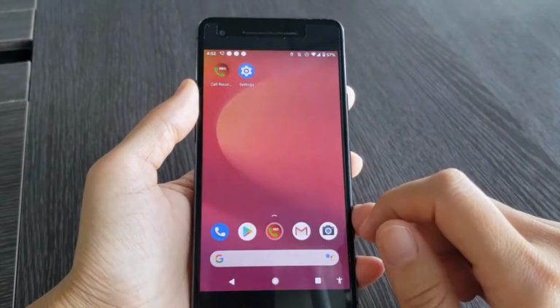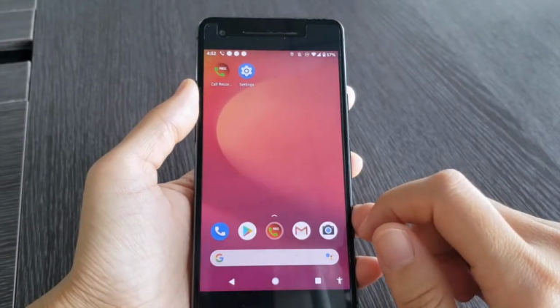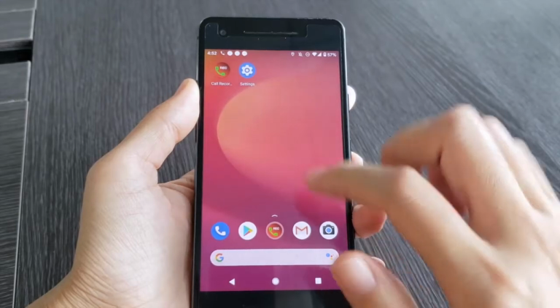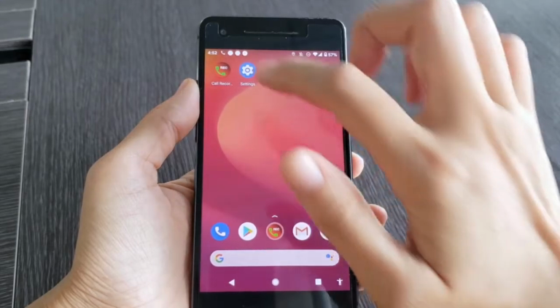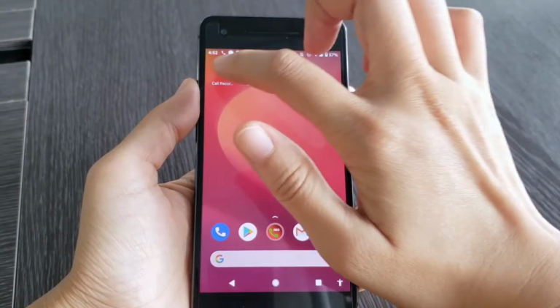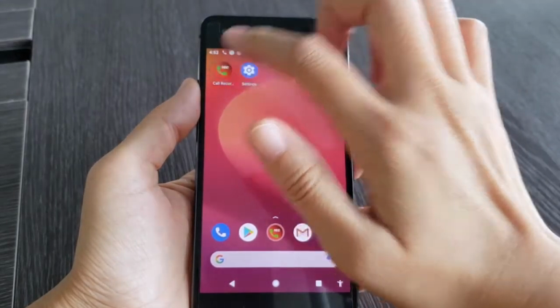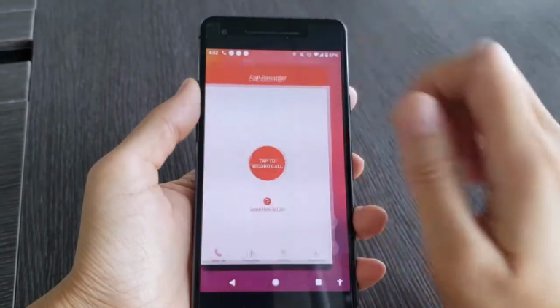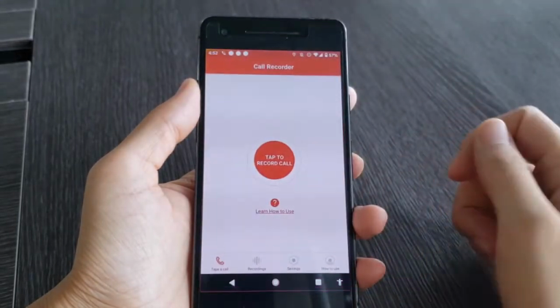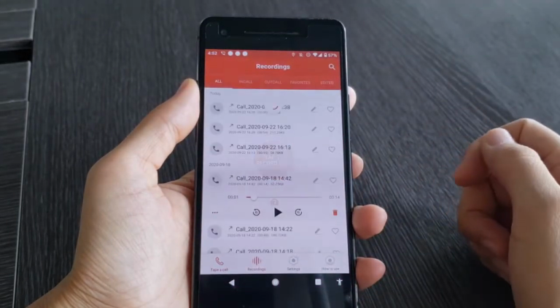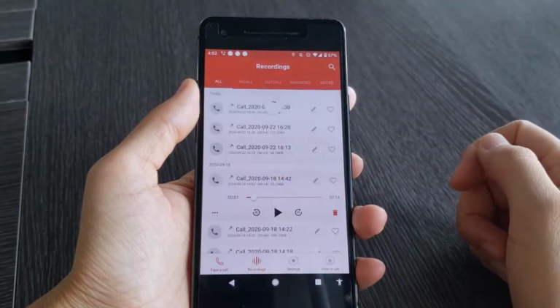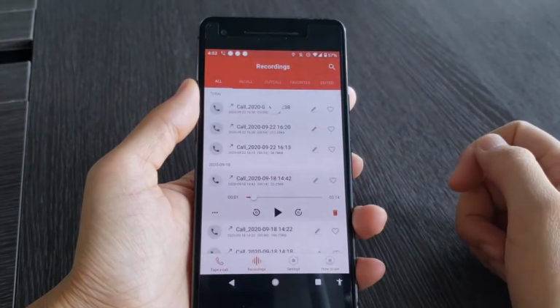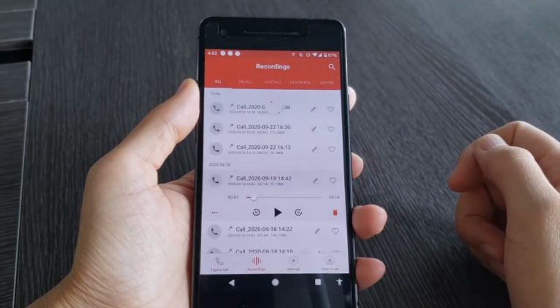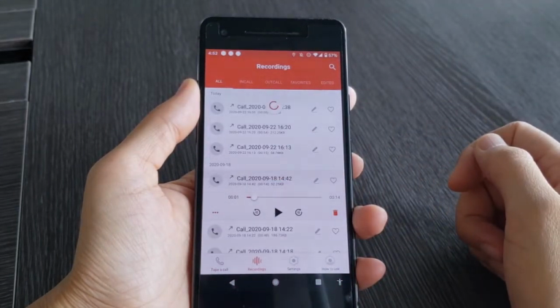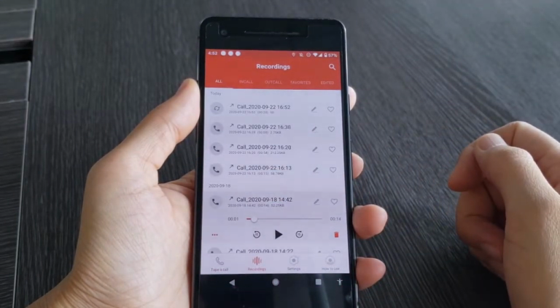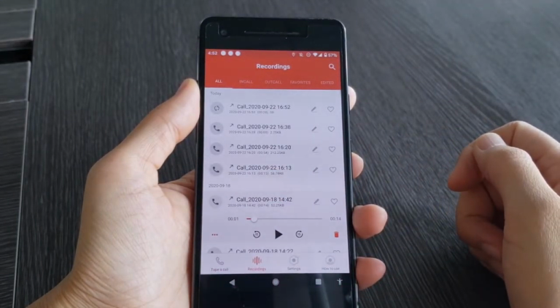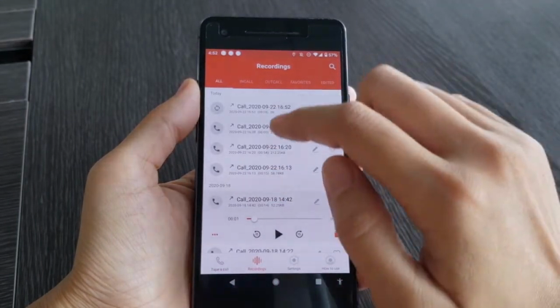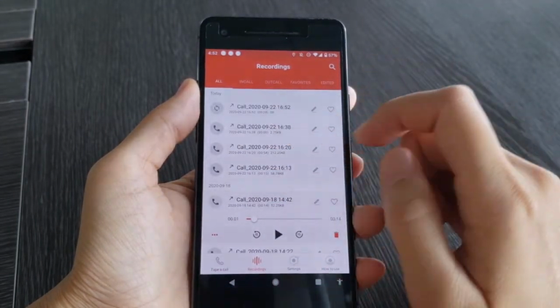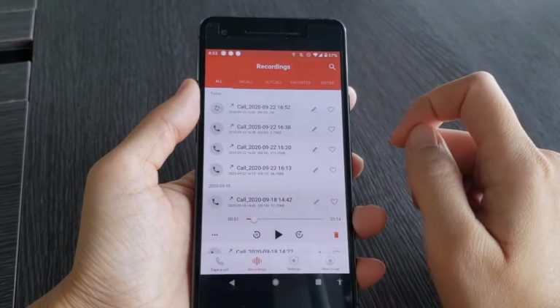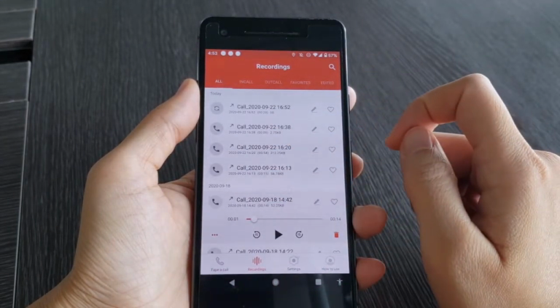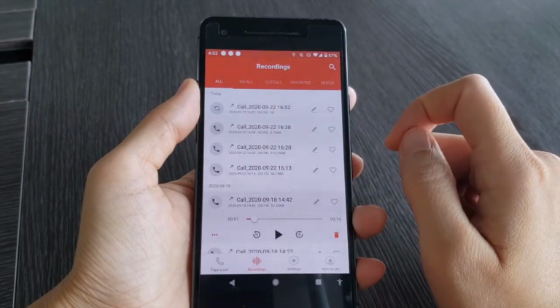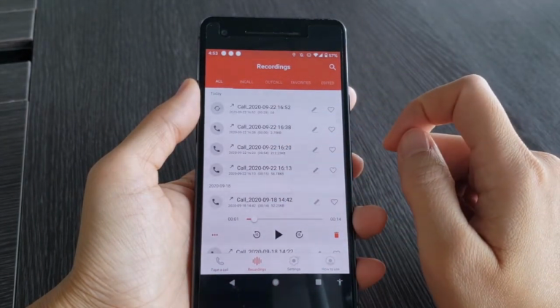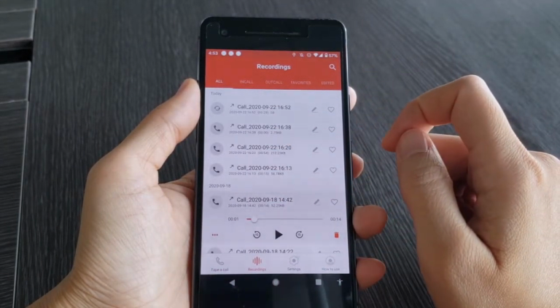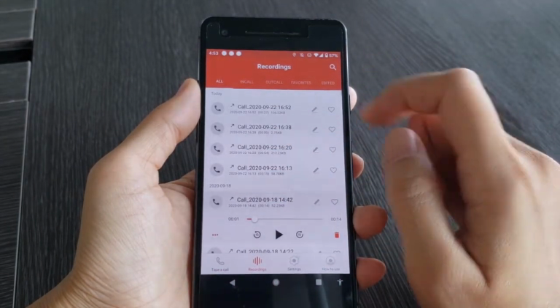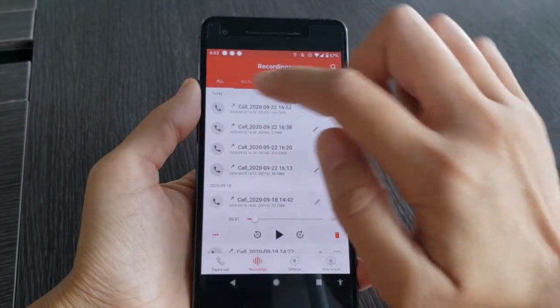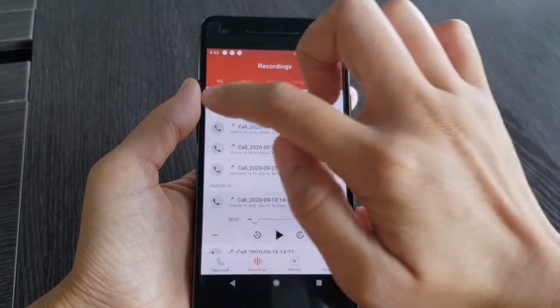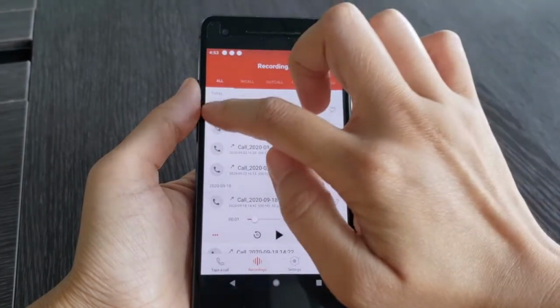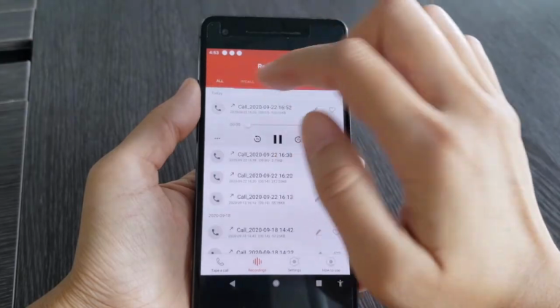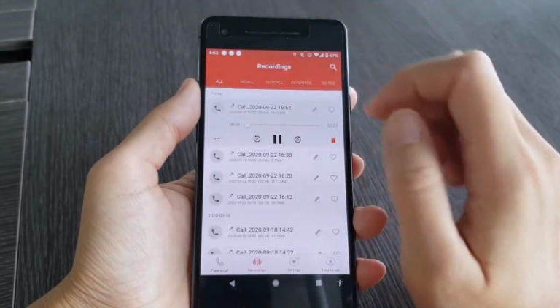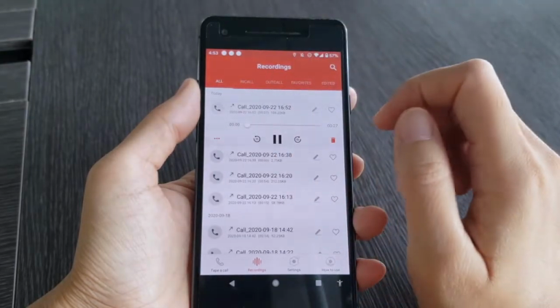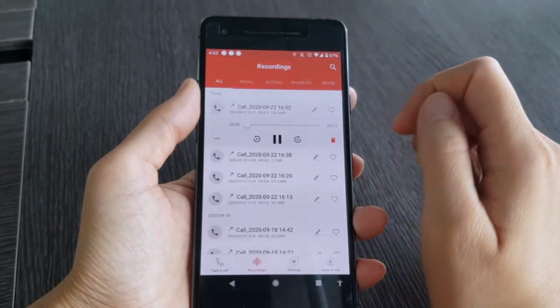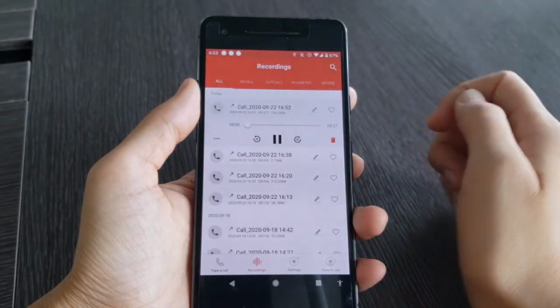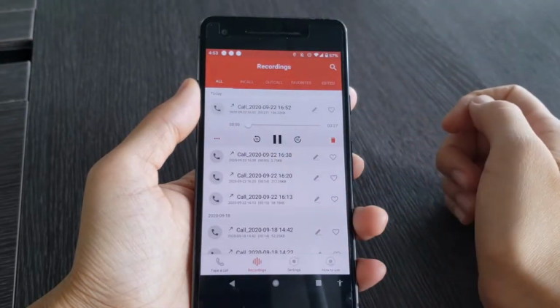Open the app when the call ends and you will see the recording file. Tap the button to play.